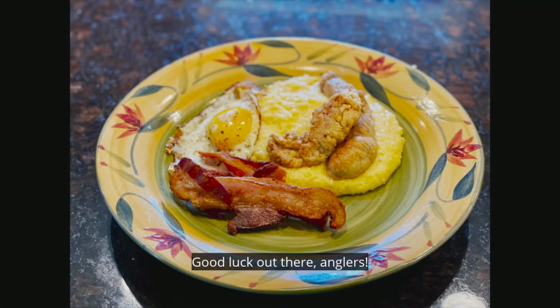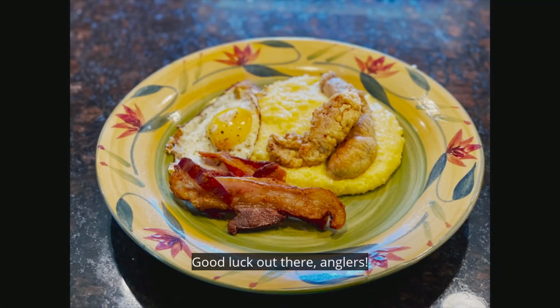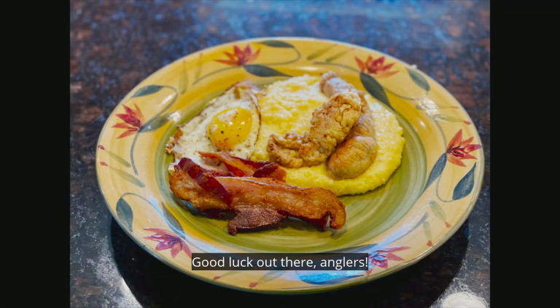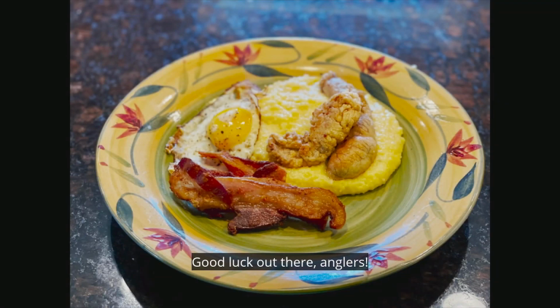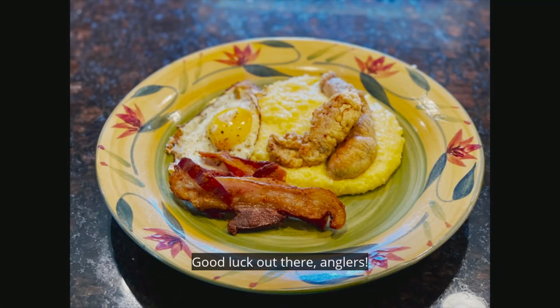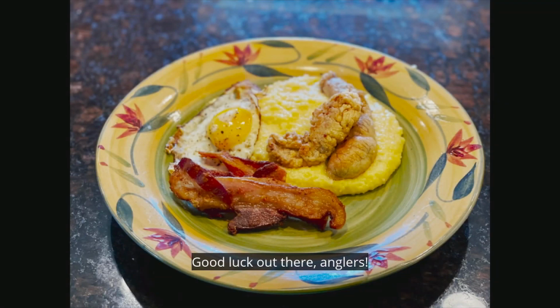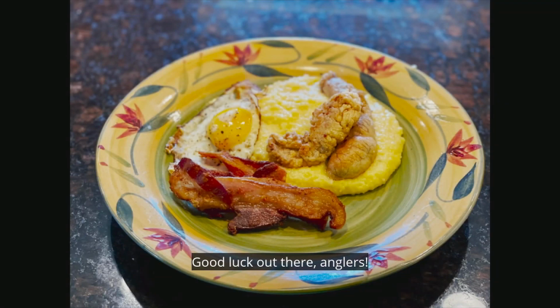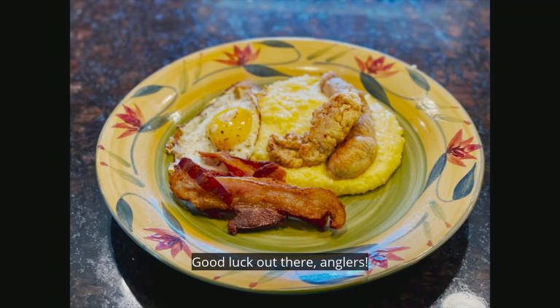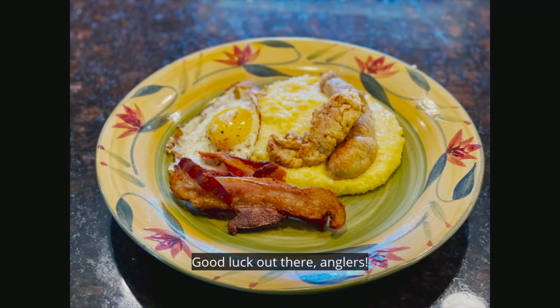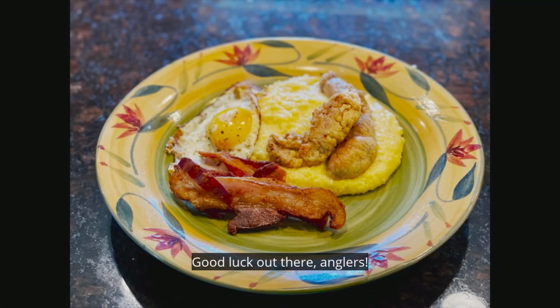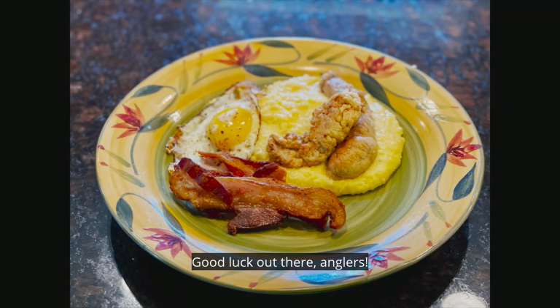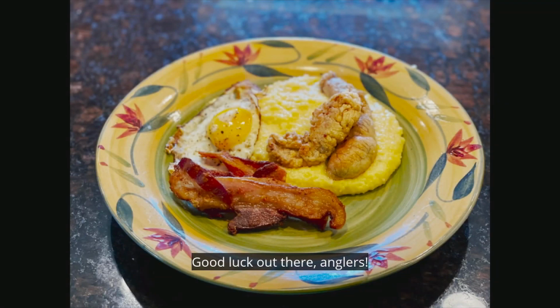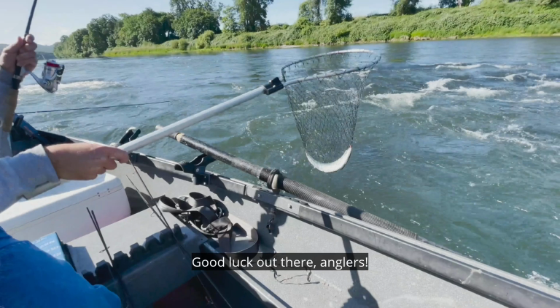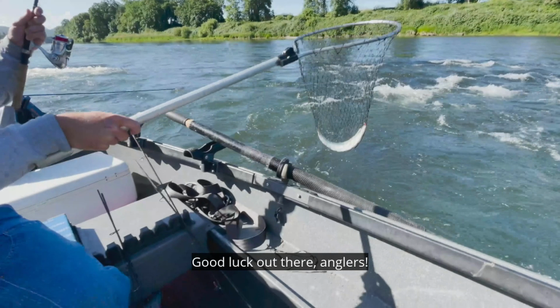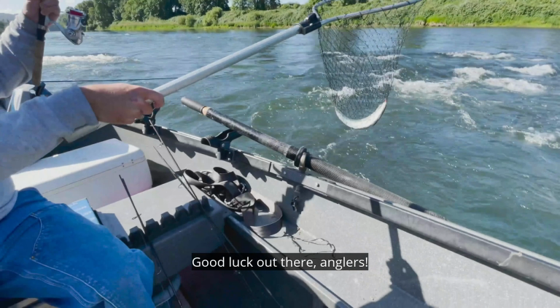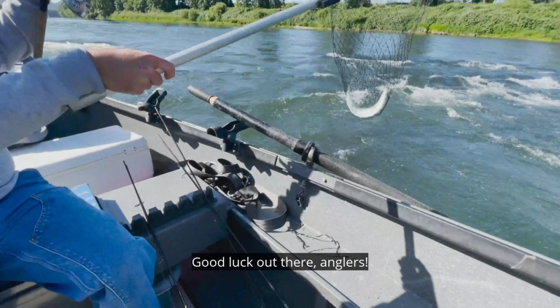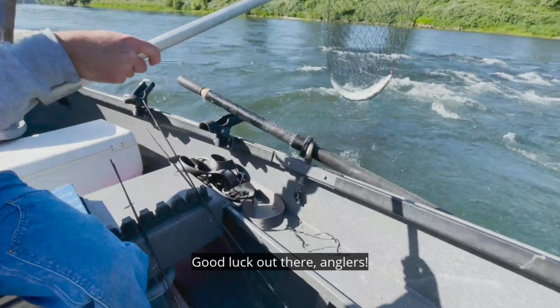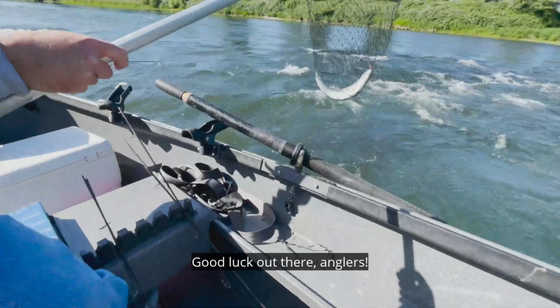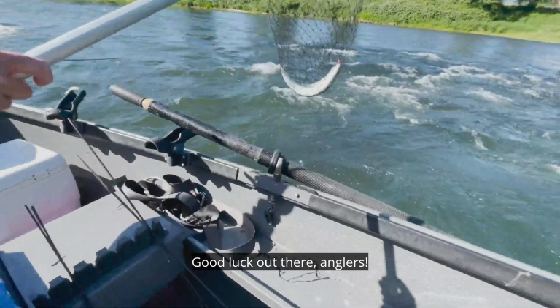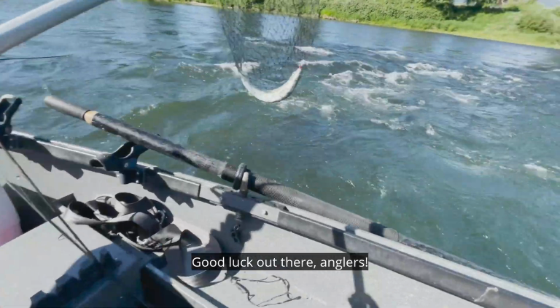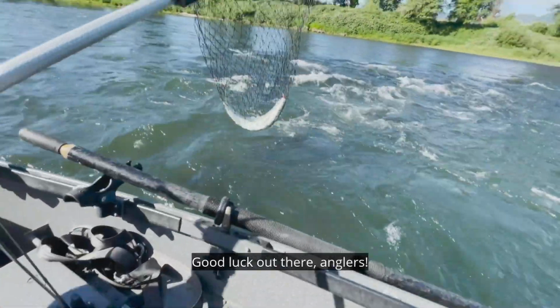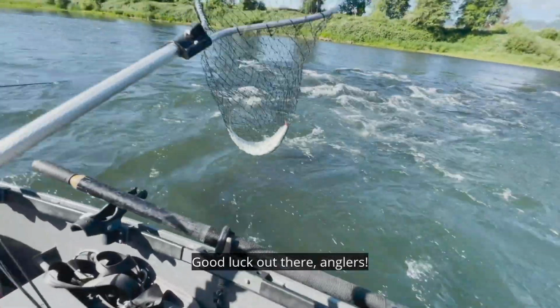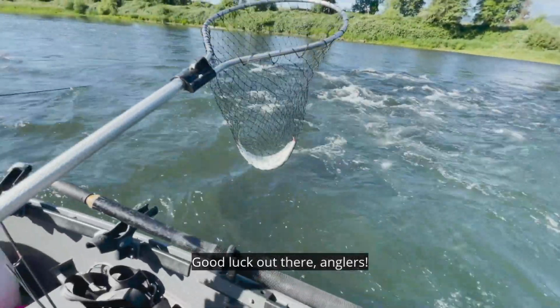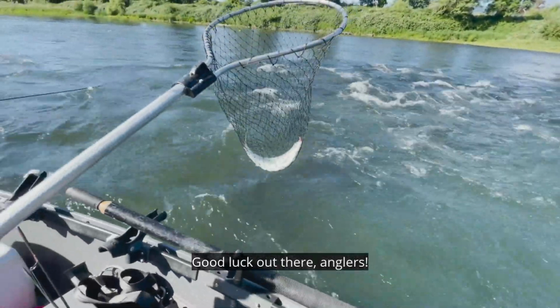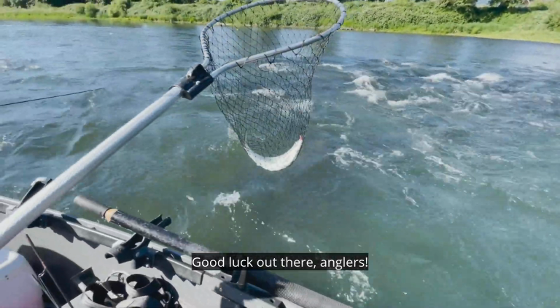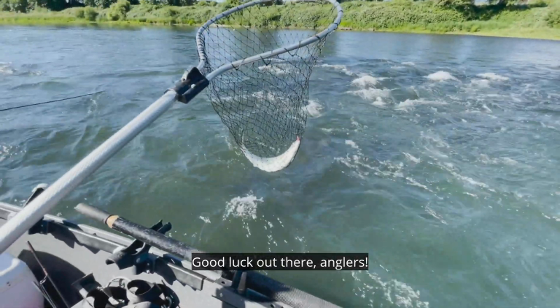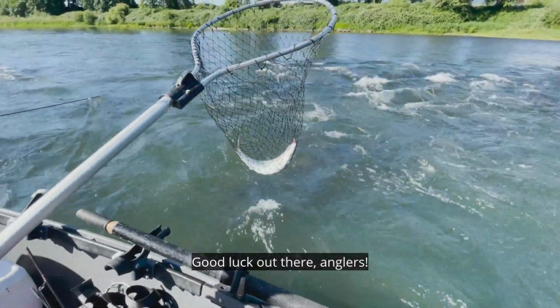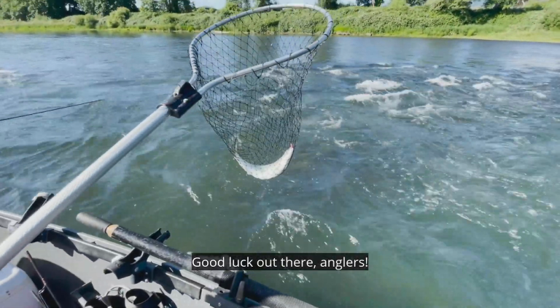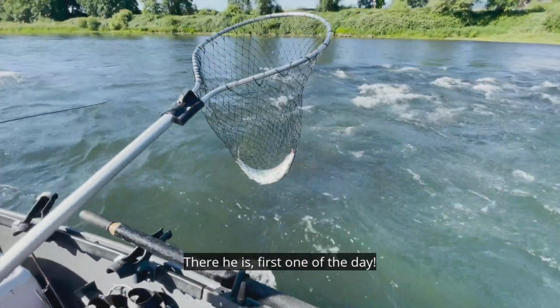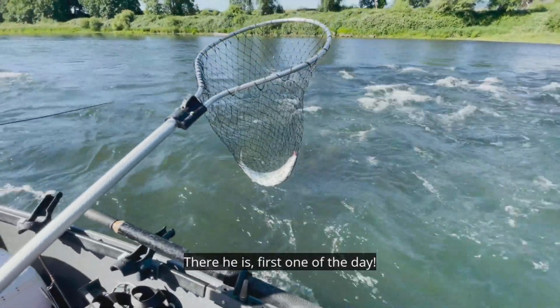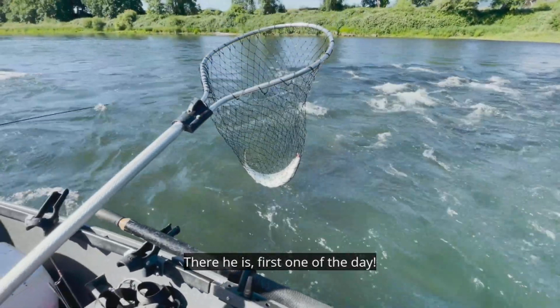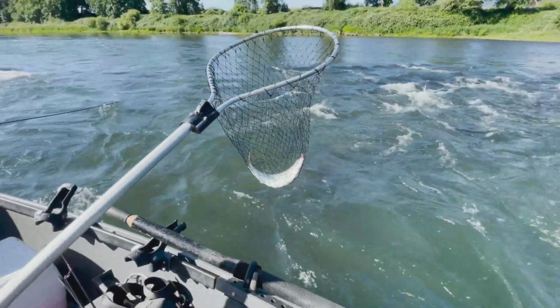Good luck out there anglers. There he is — first one of the day.